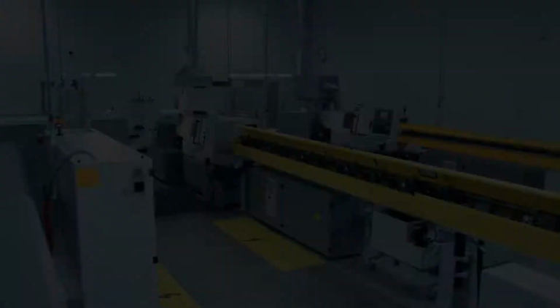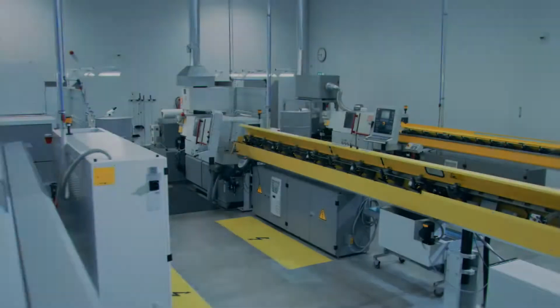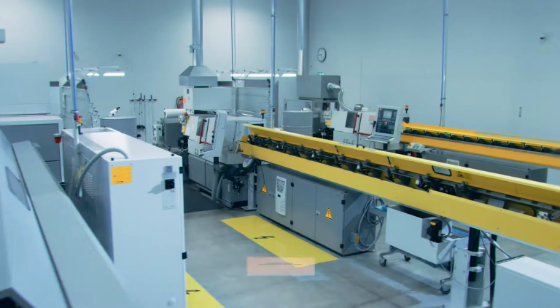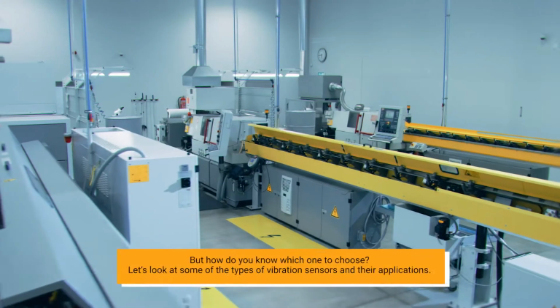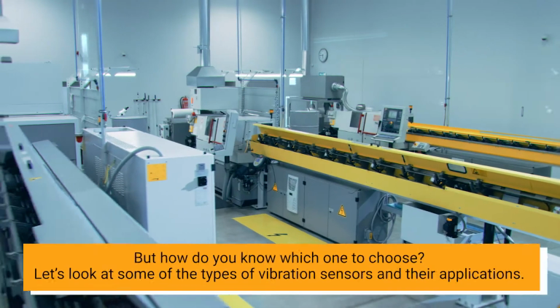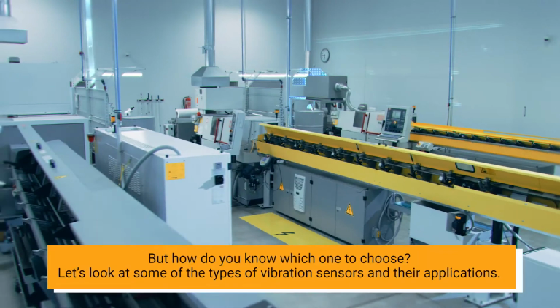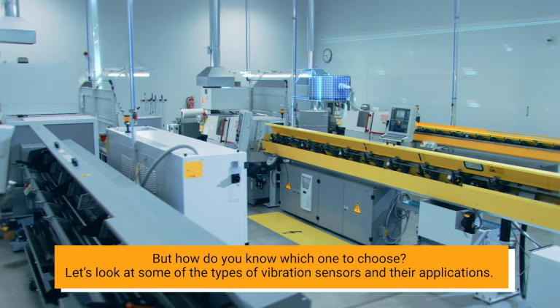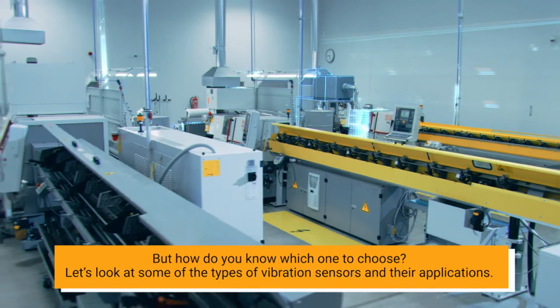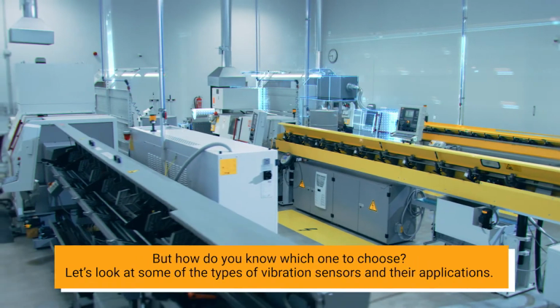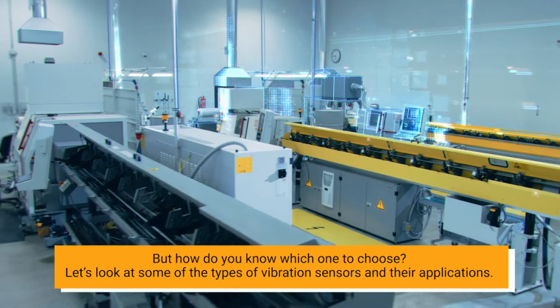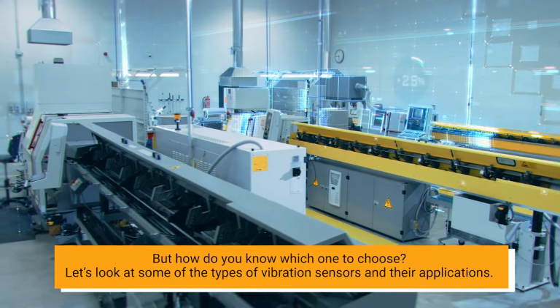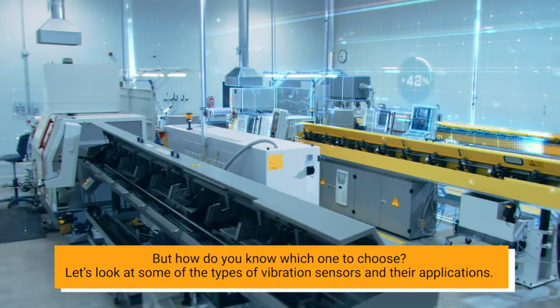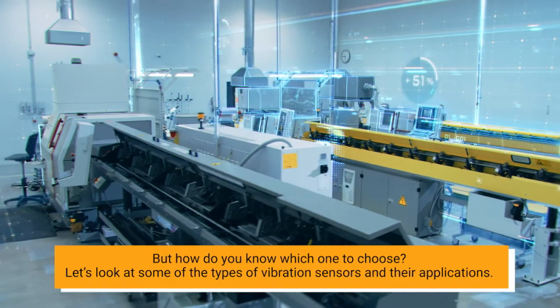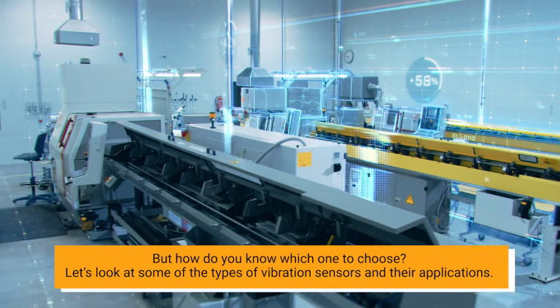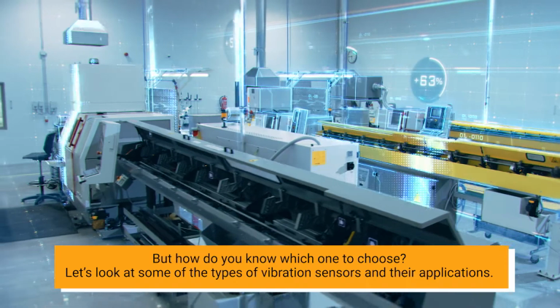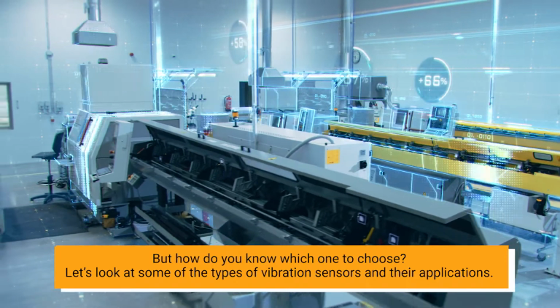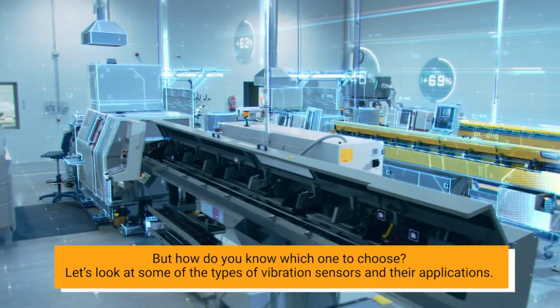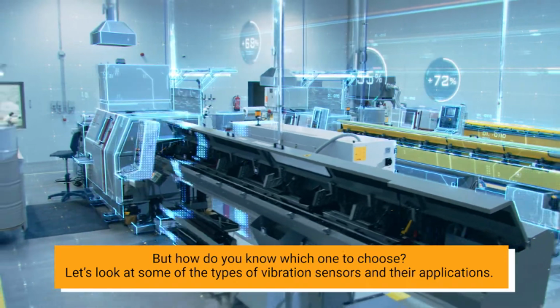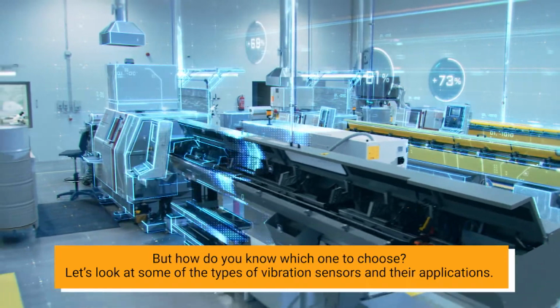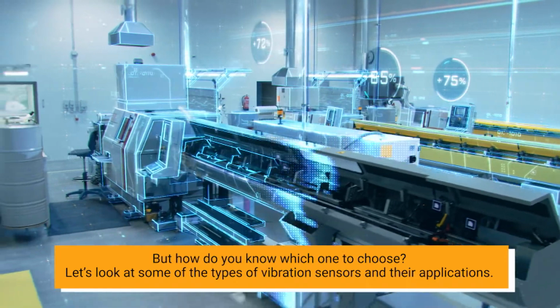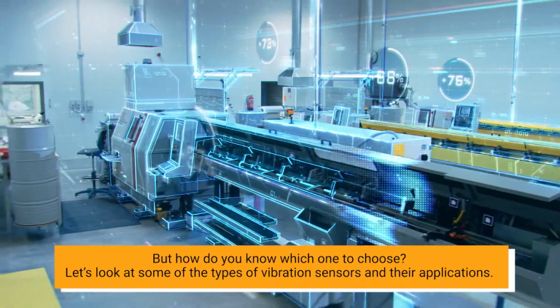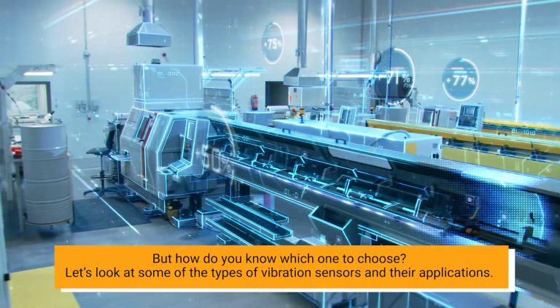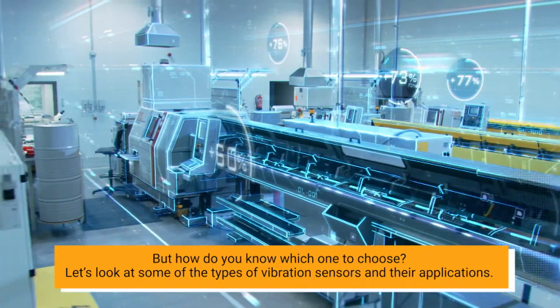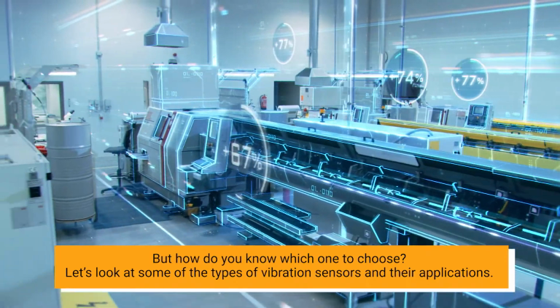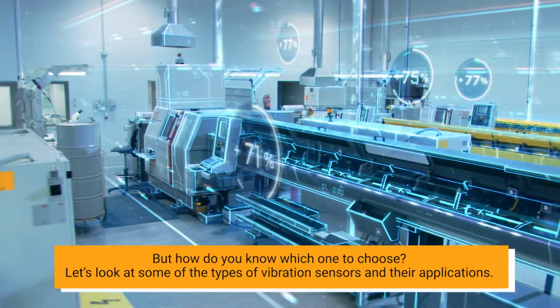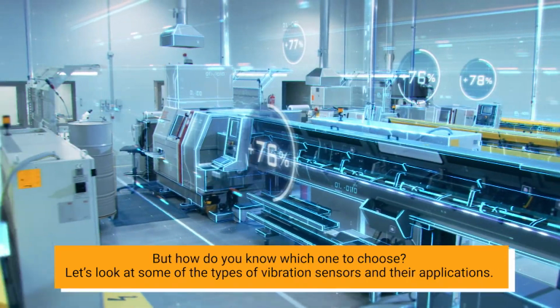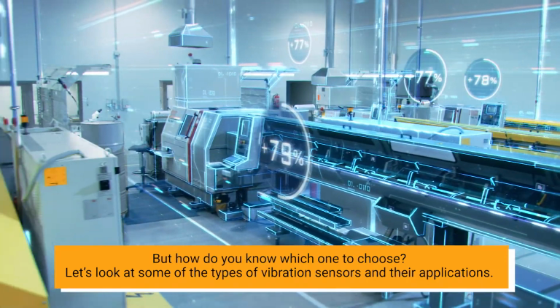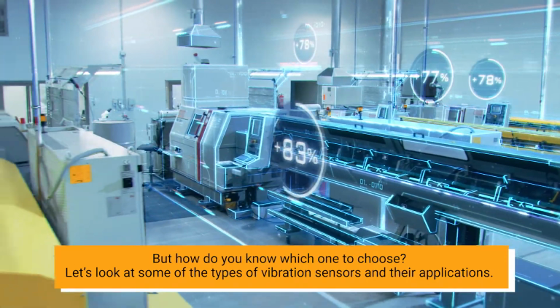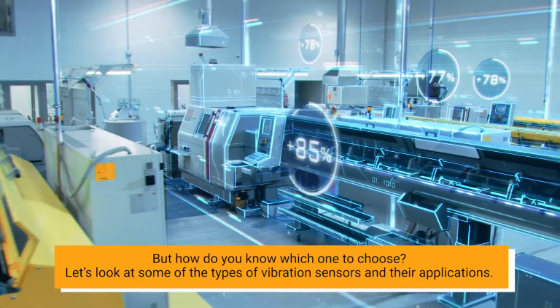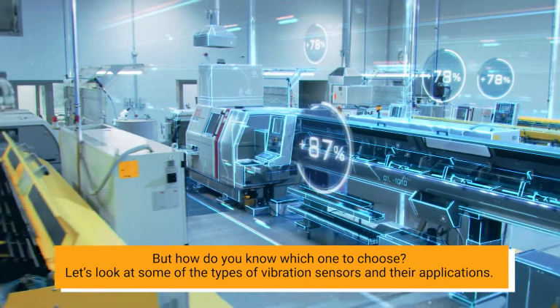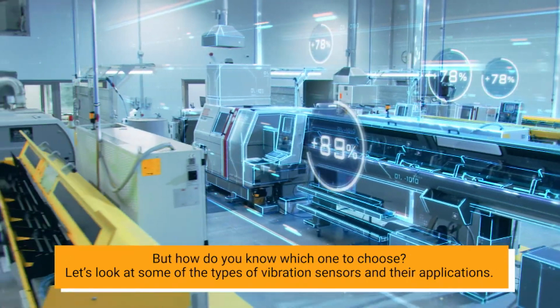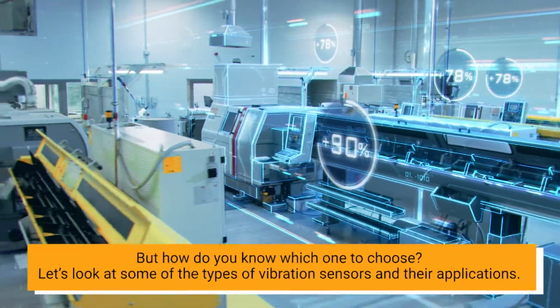But how do you know which one to choose? Let's look at some of the types of vibration sensors and their applications.